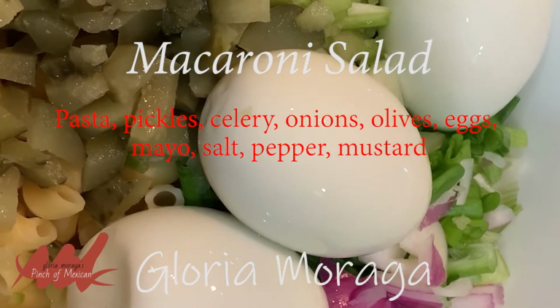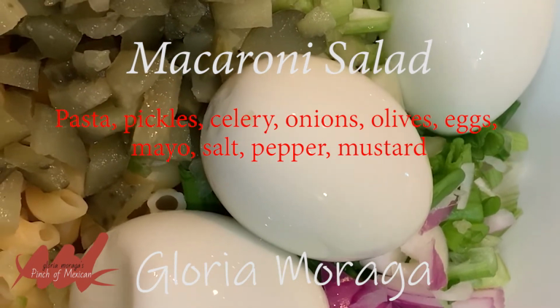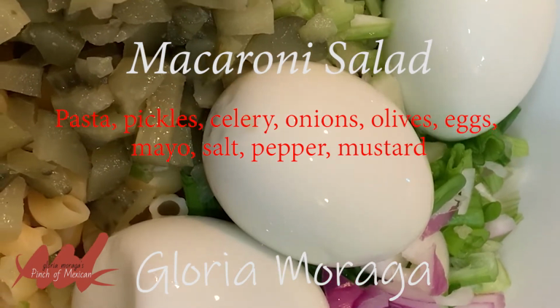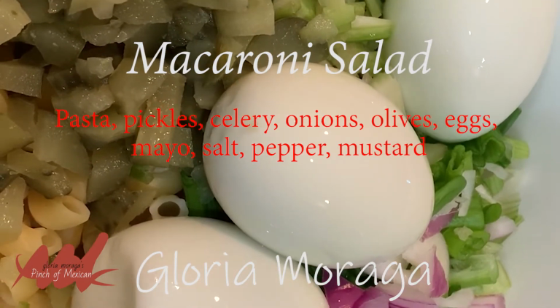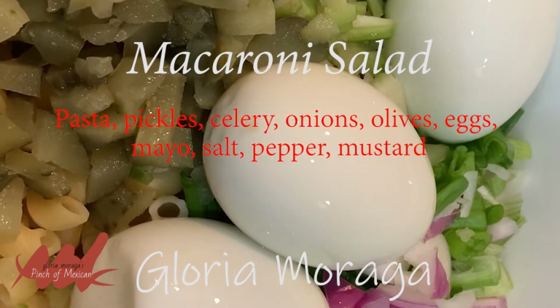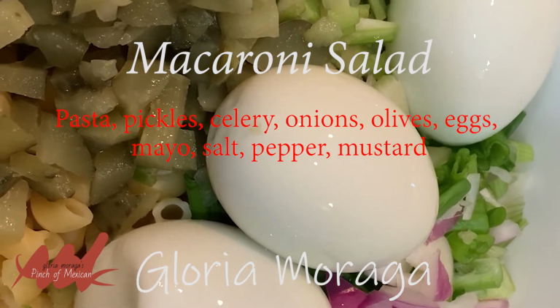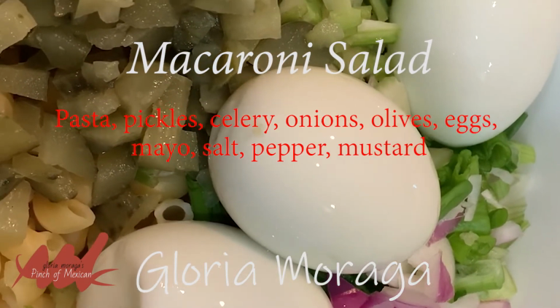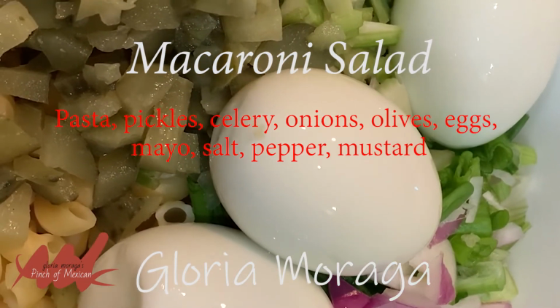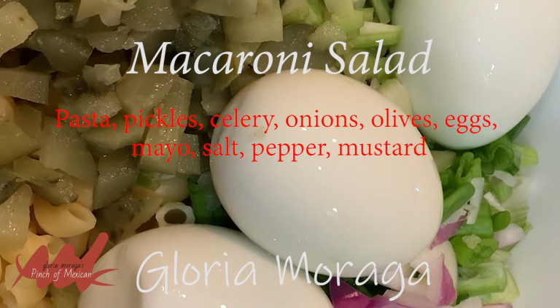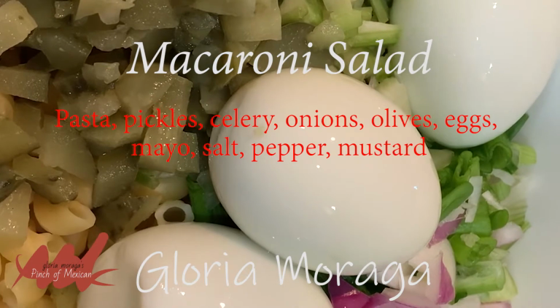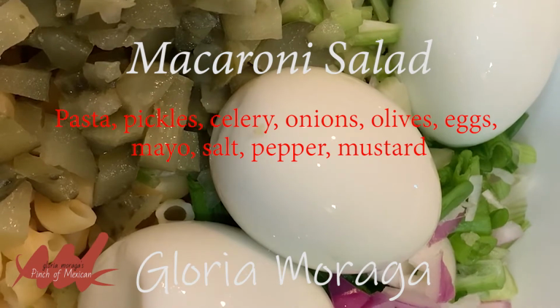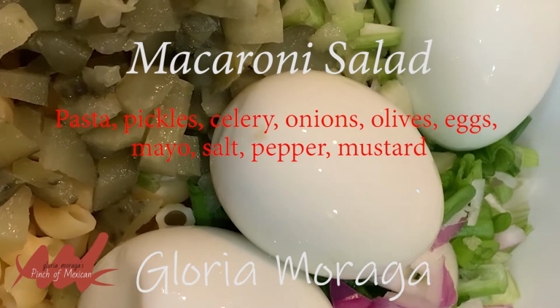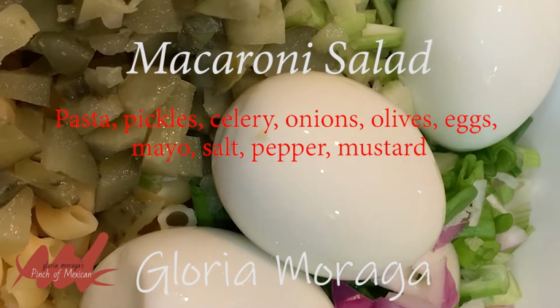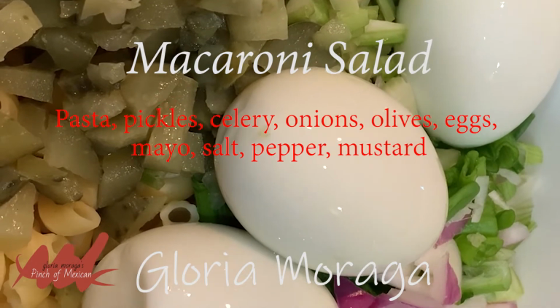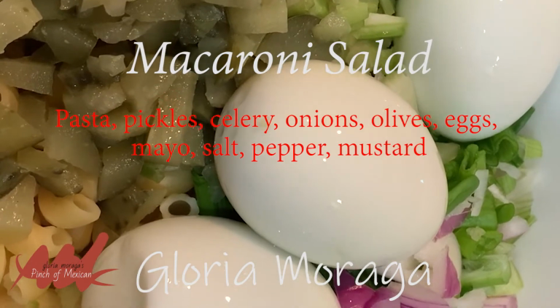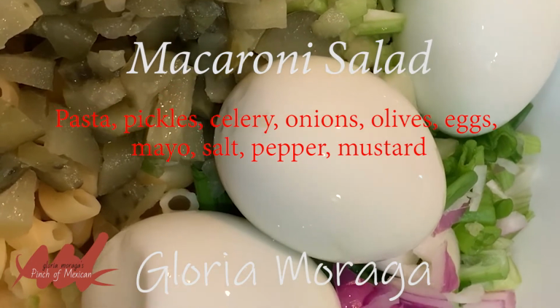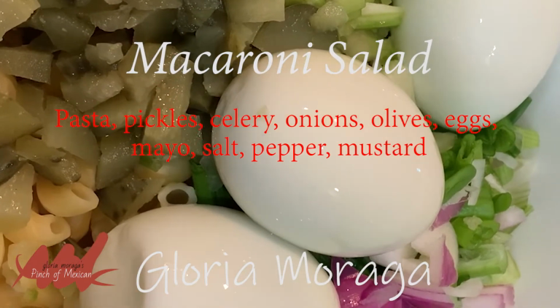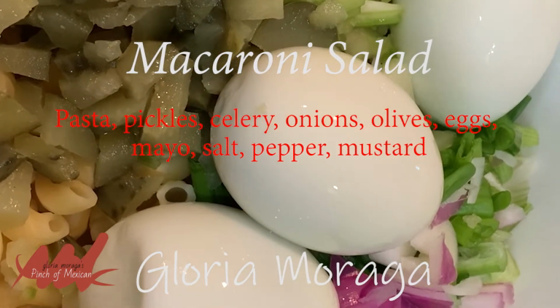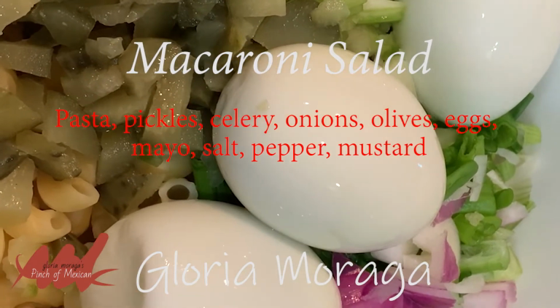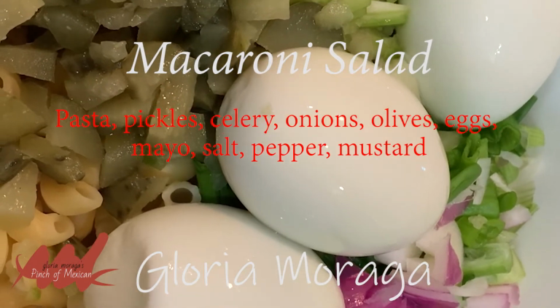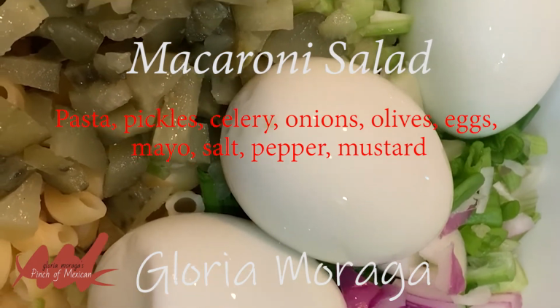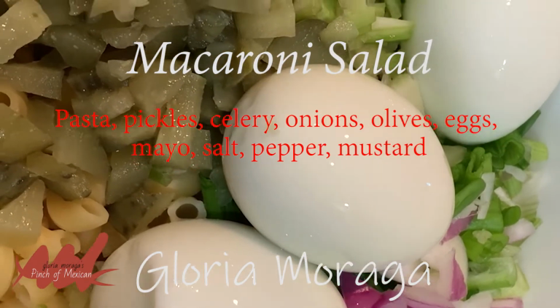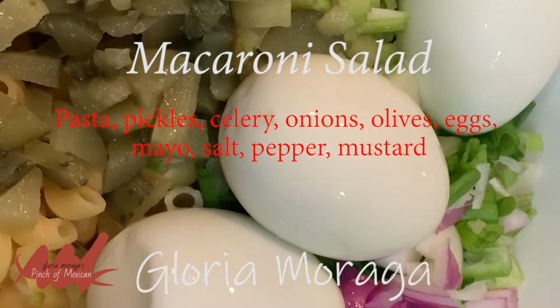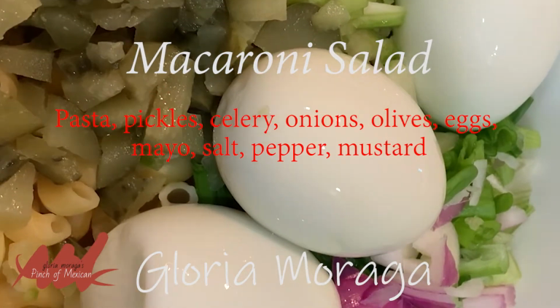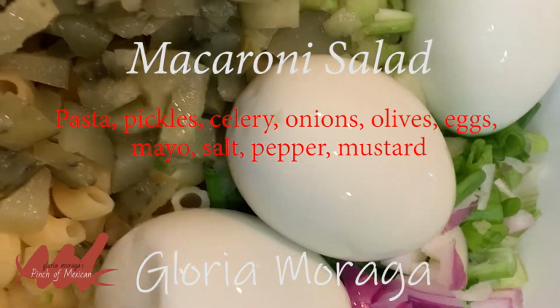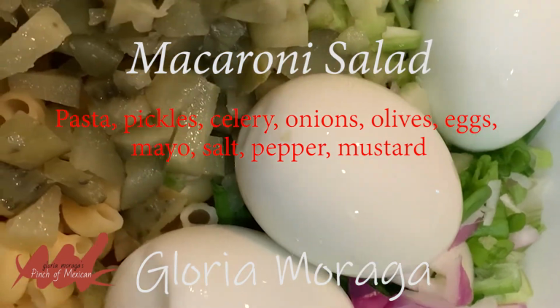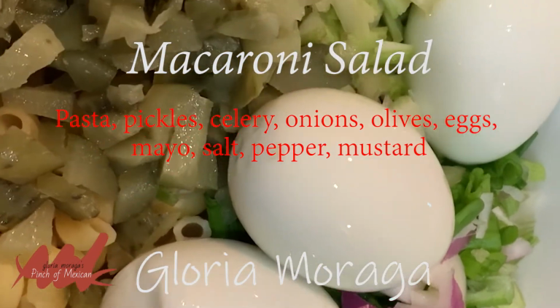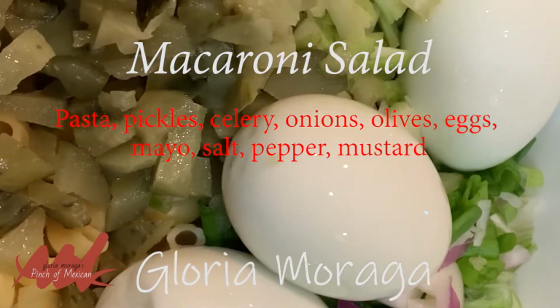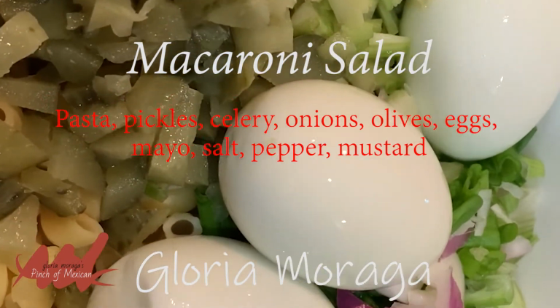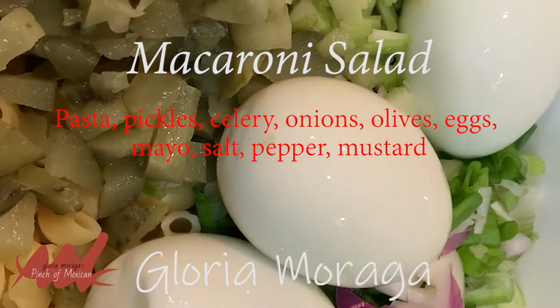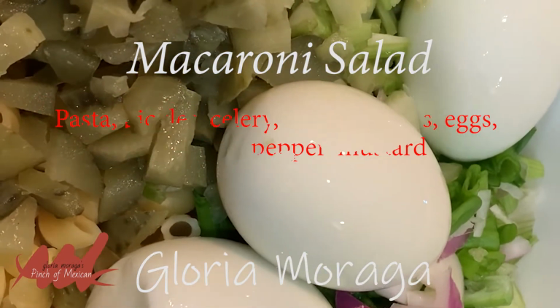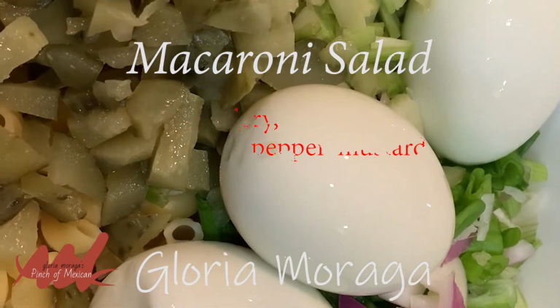And then we're going to have macaroni salad, Mexican style. A pinch of Mexican, babies.